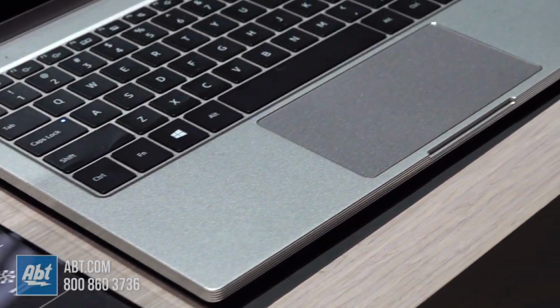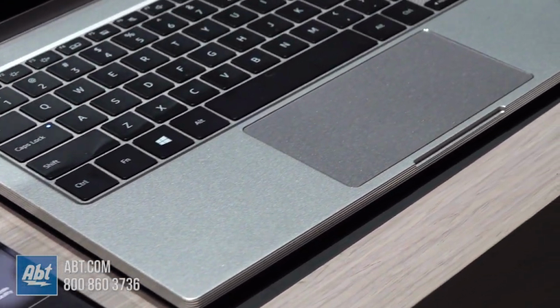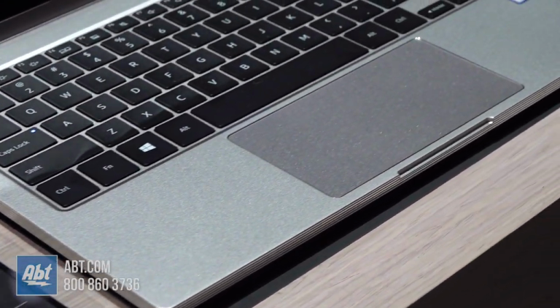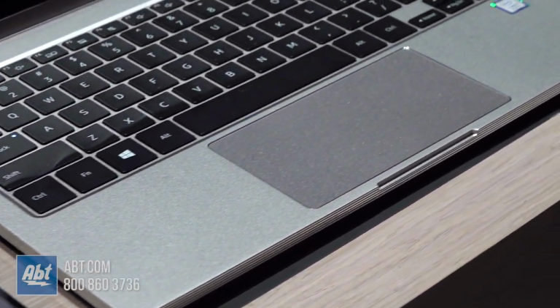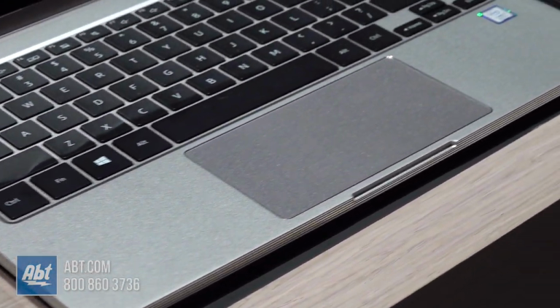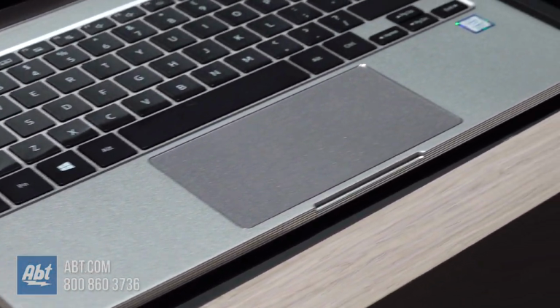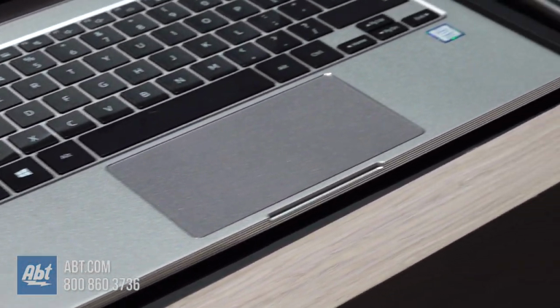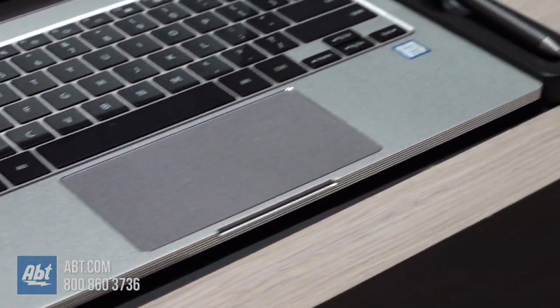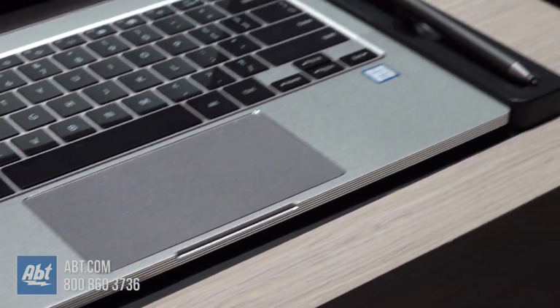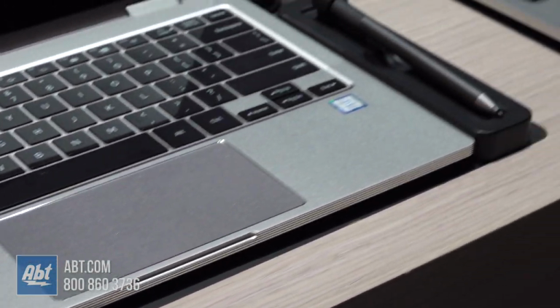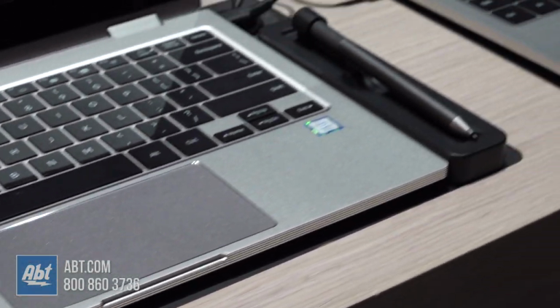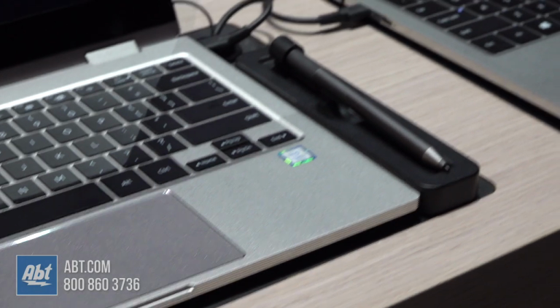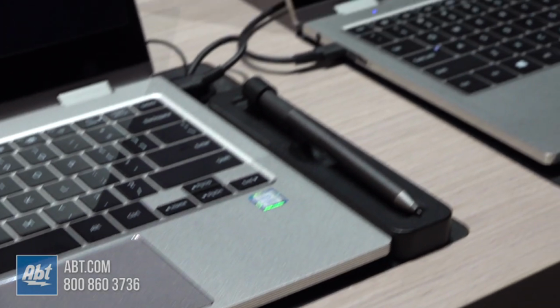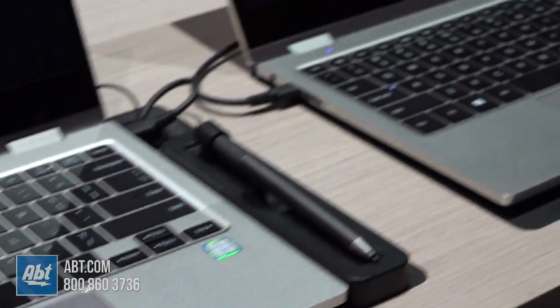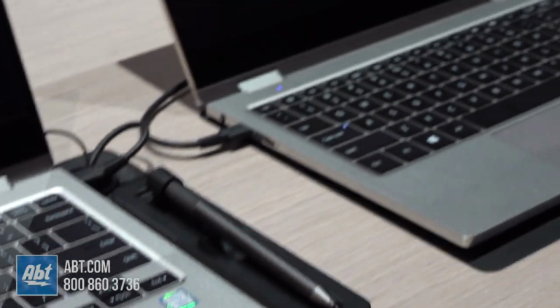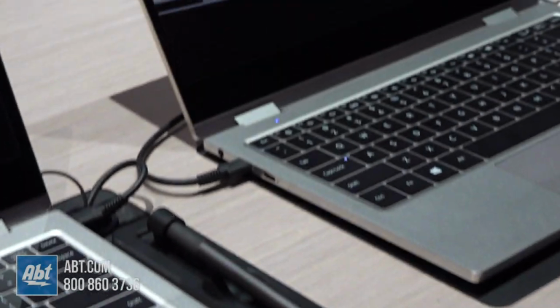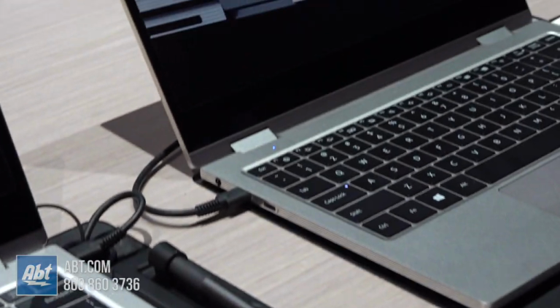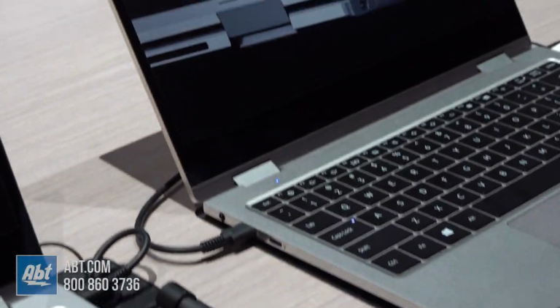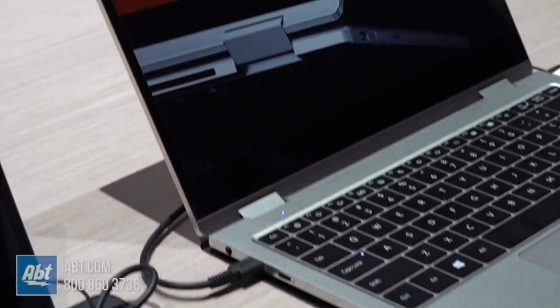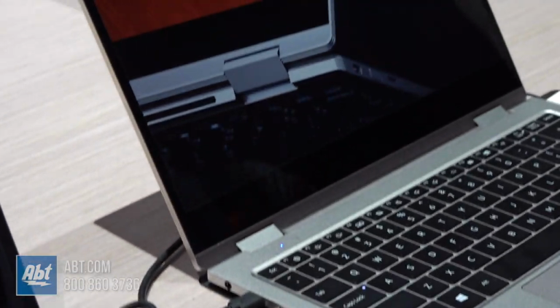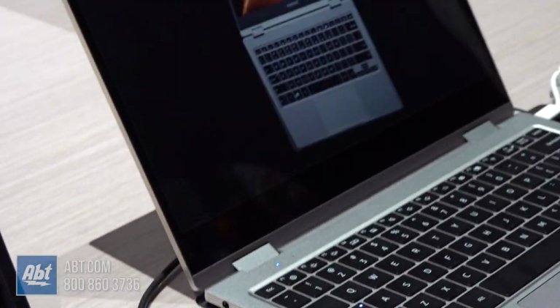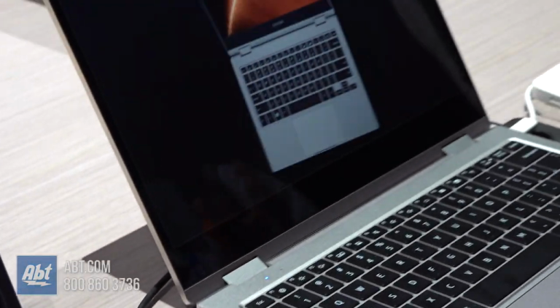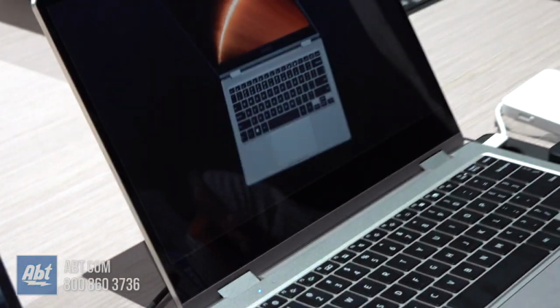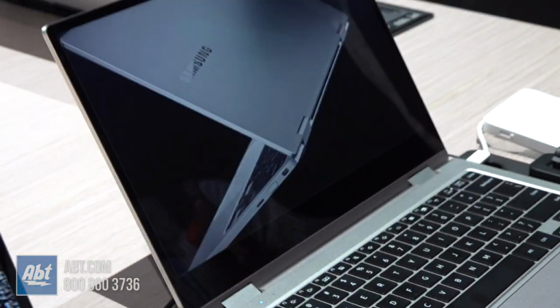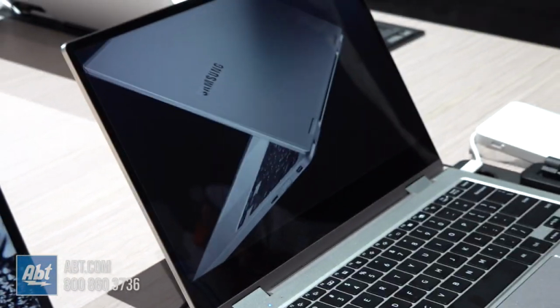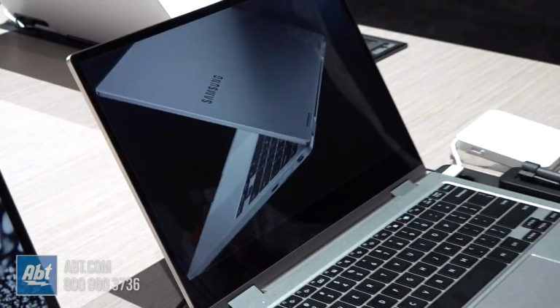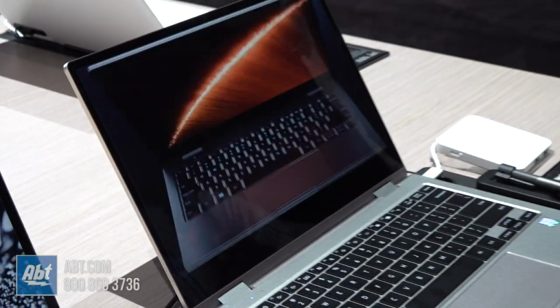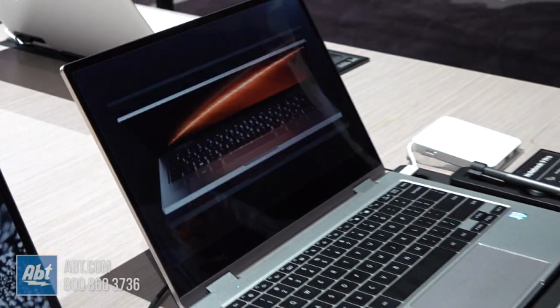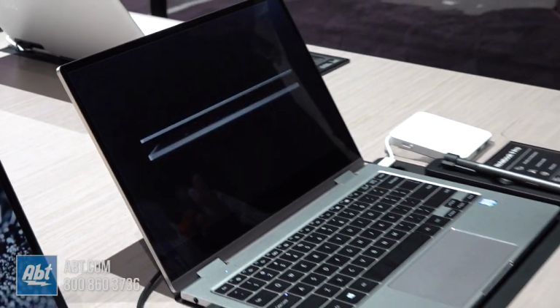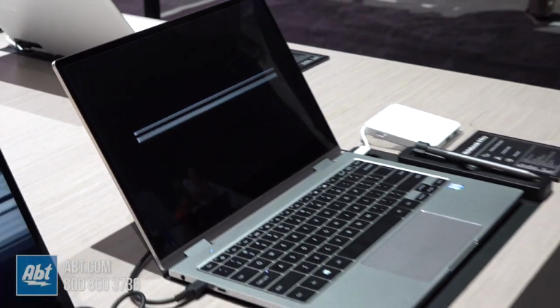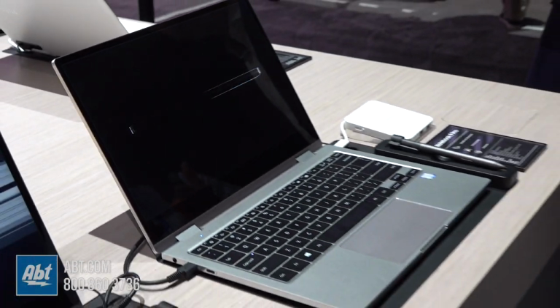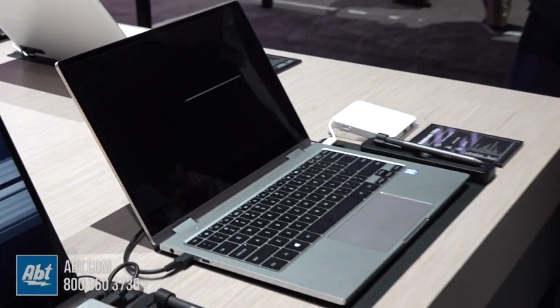The screen just pops — it's really a statement PC, but it's absolutely a premium, beautiful device. Super thin bezels on this thing, super portable, really small.